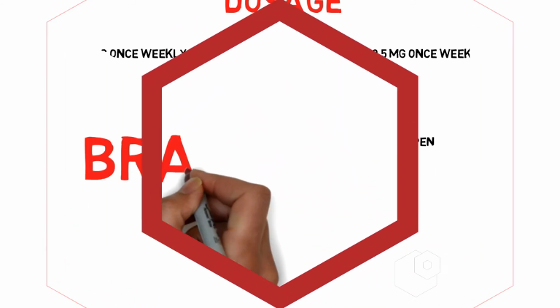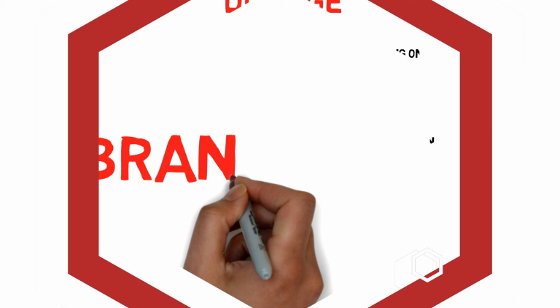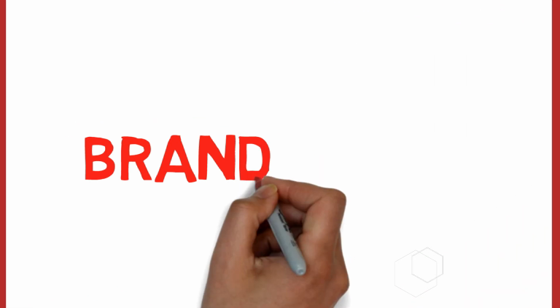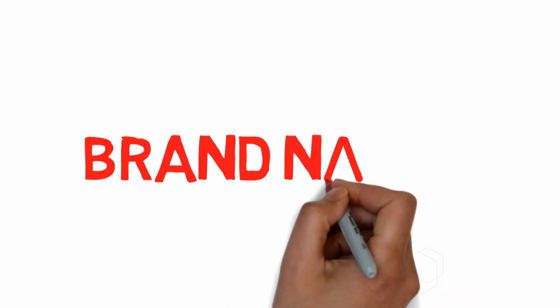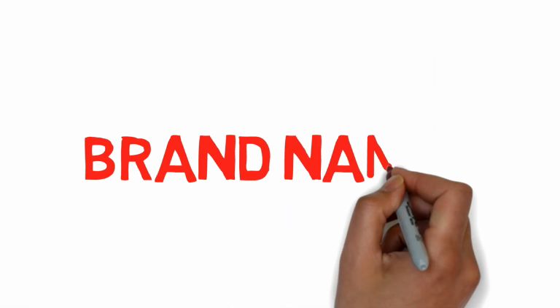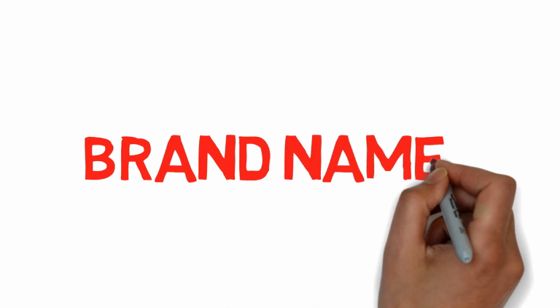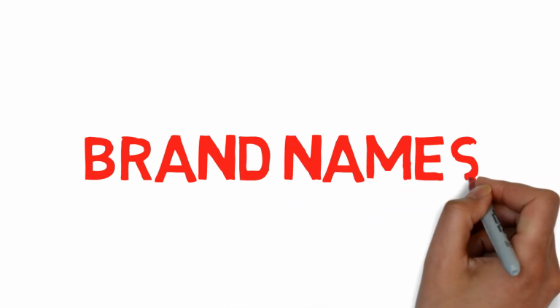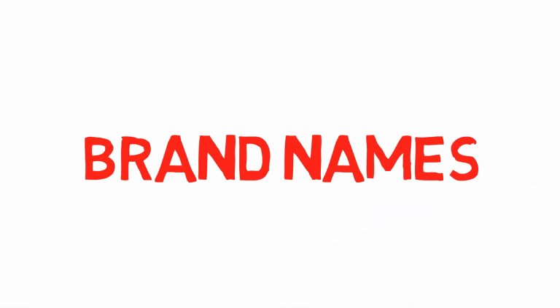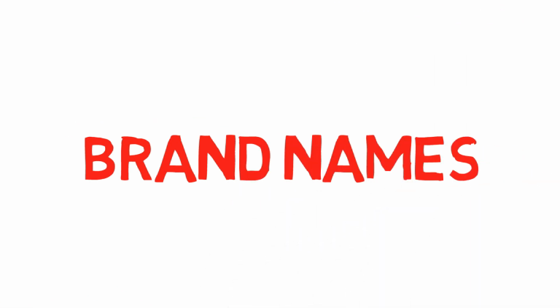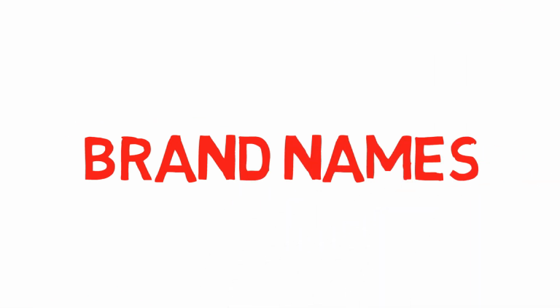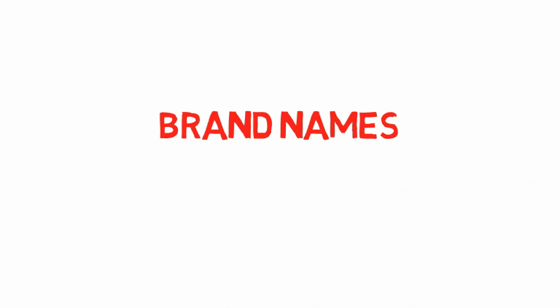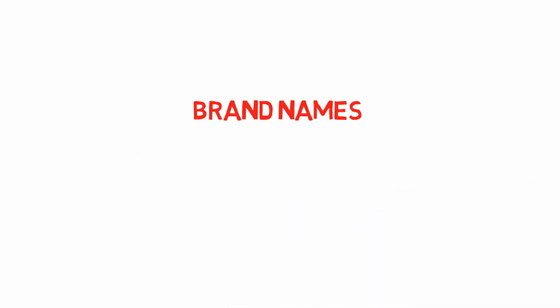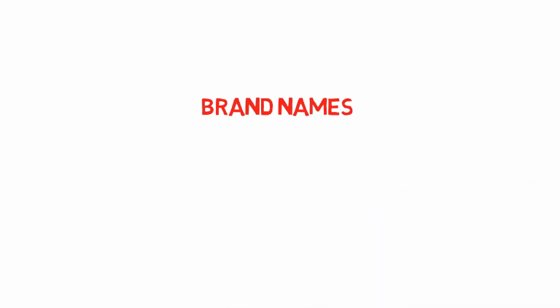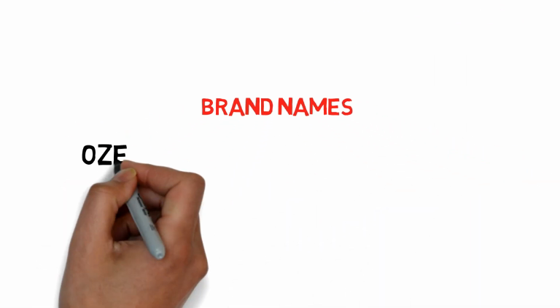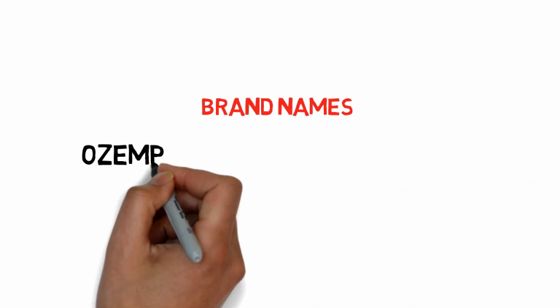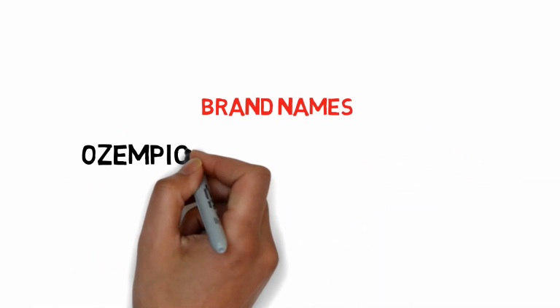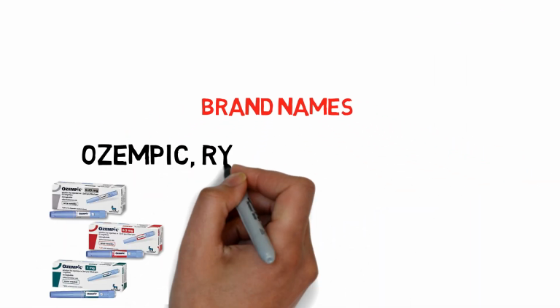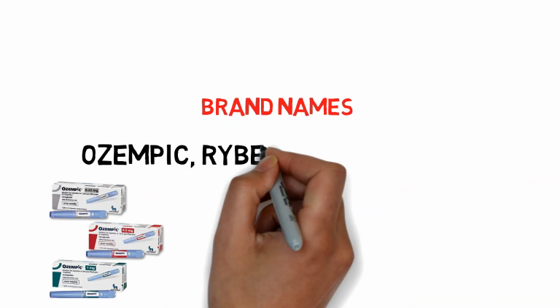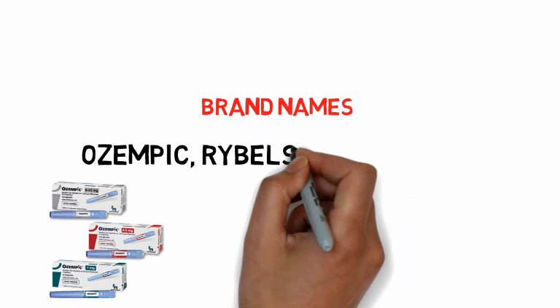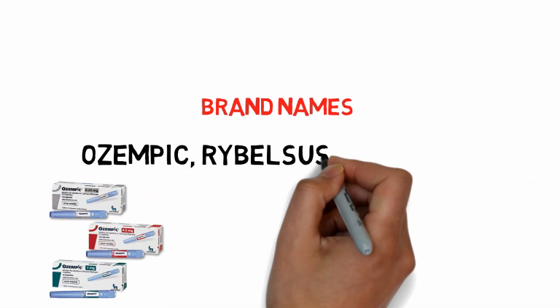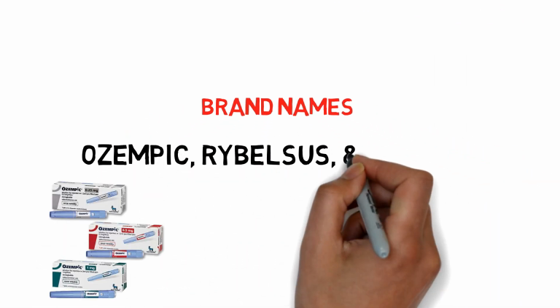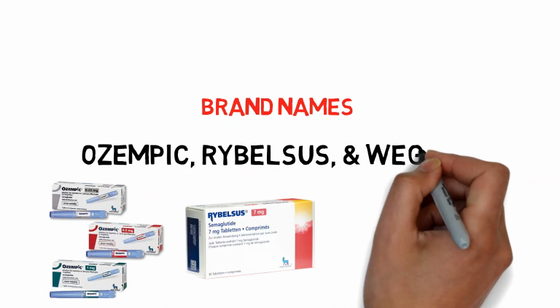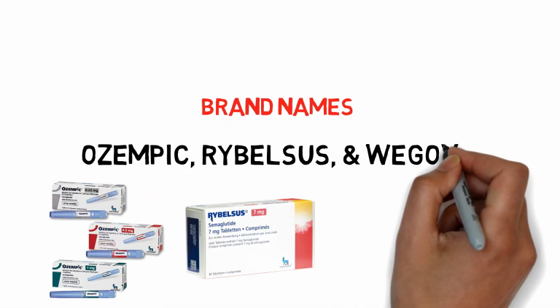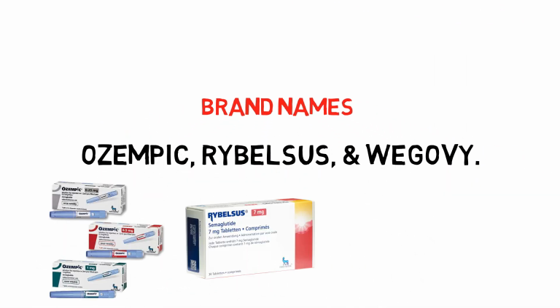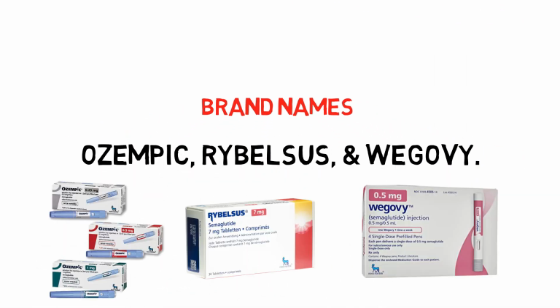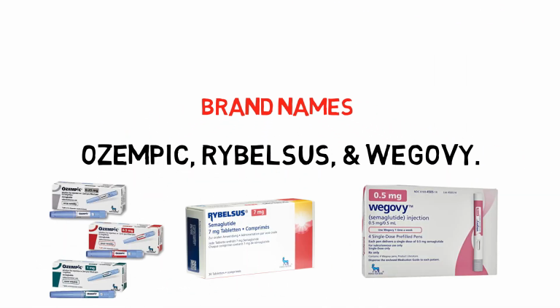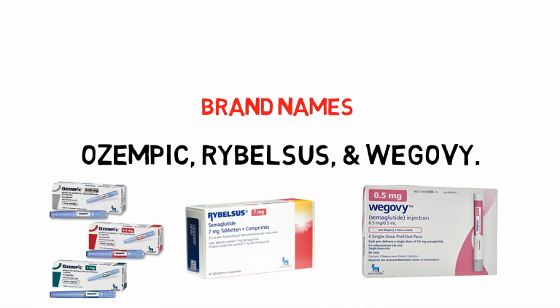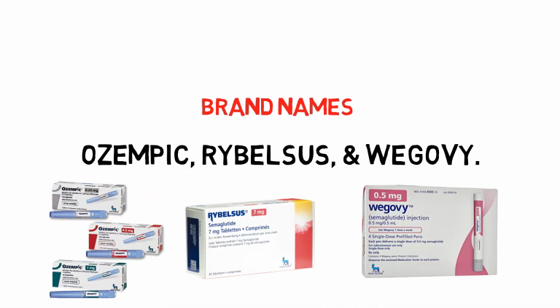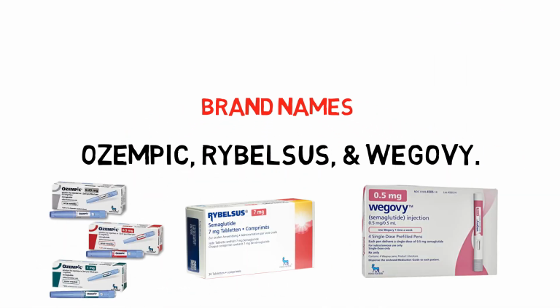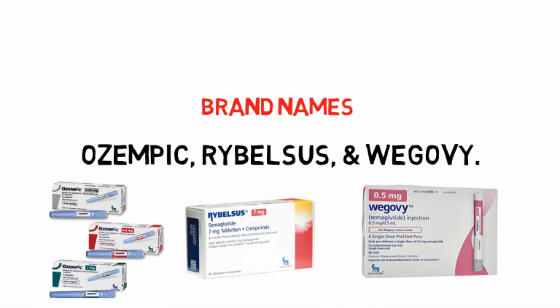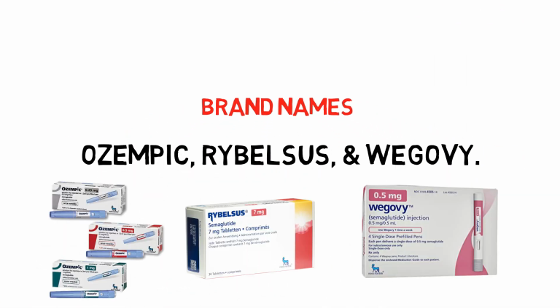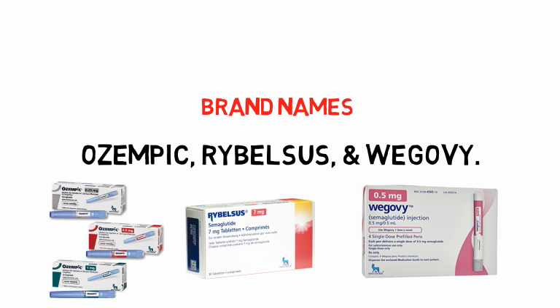Now its brand names: Ozempic, Rybelsus, and Wegovy.